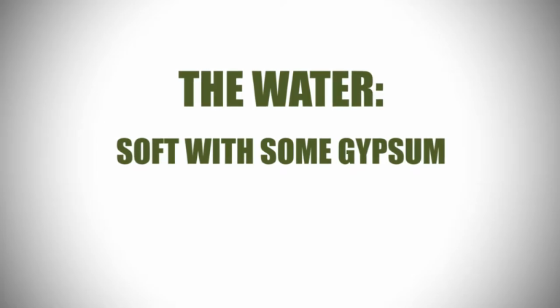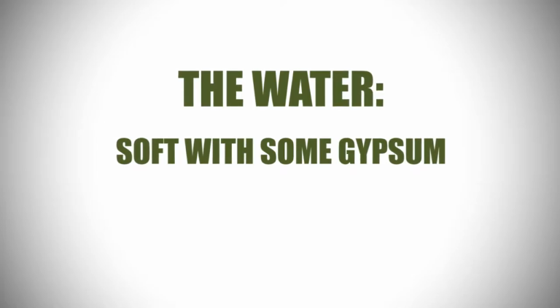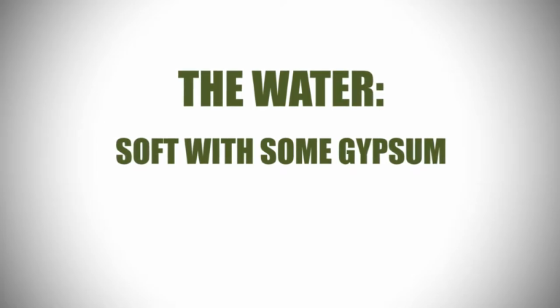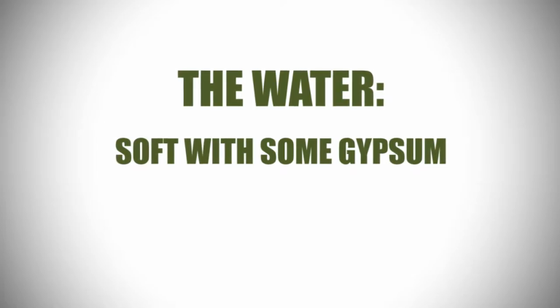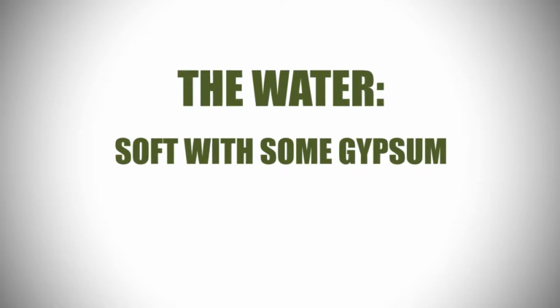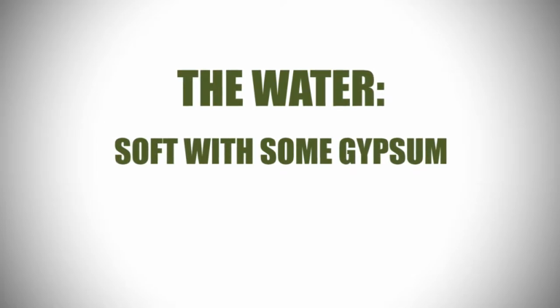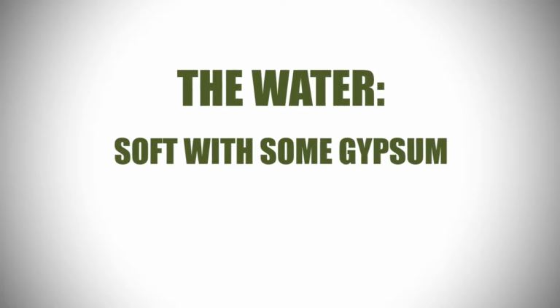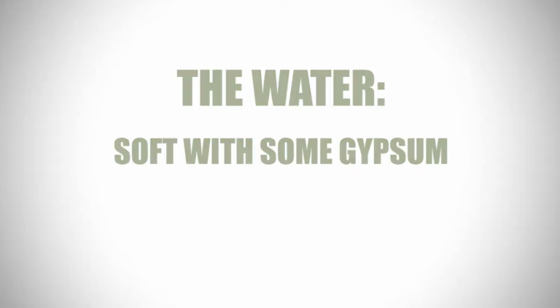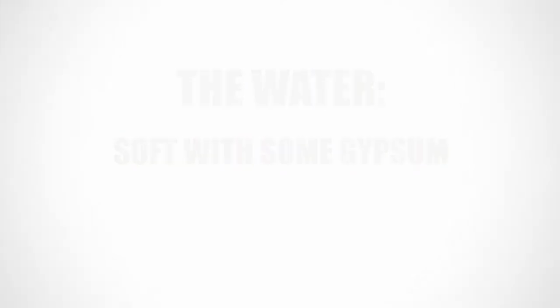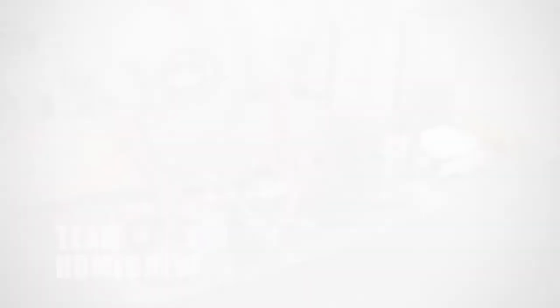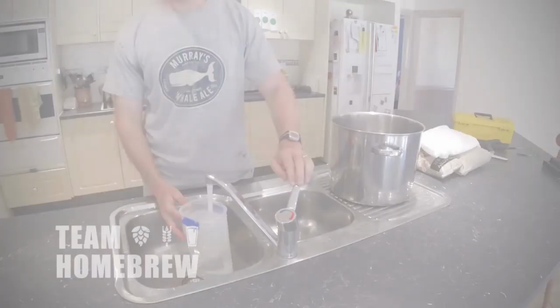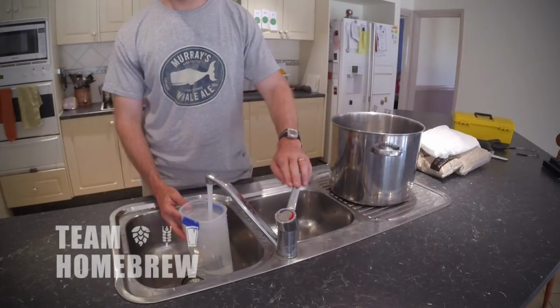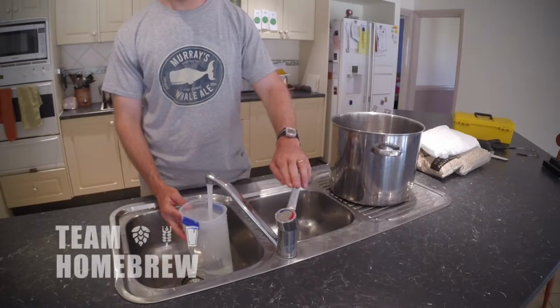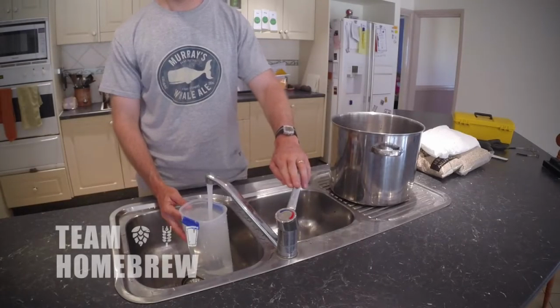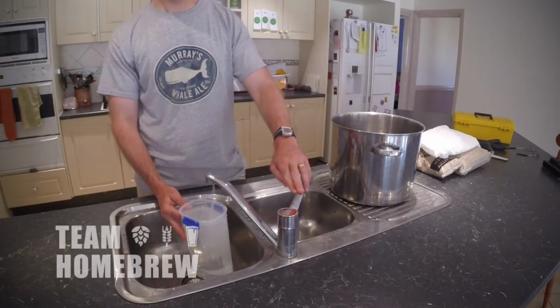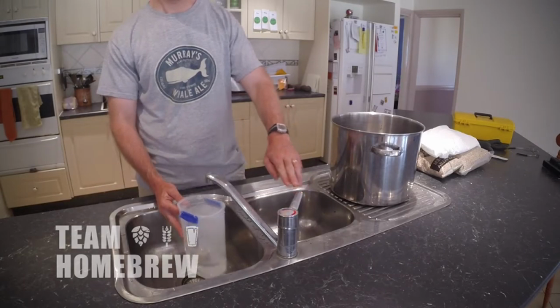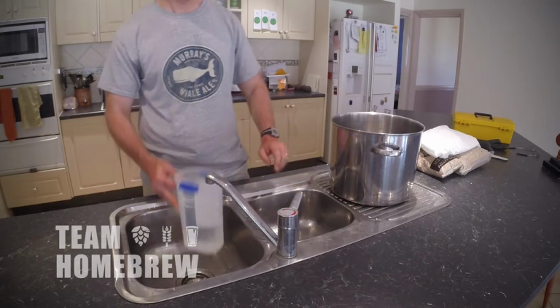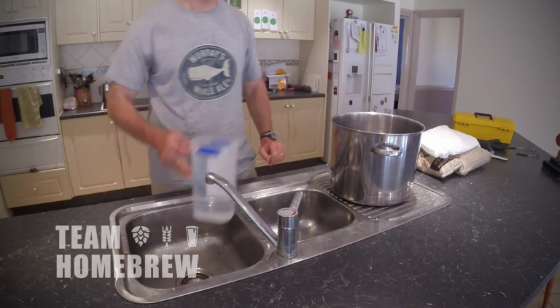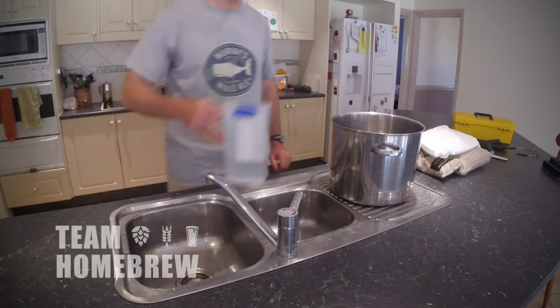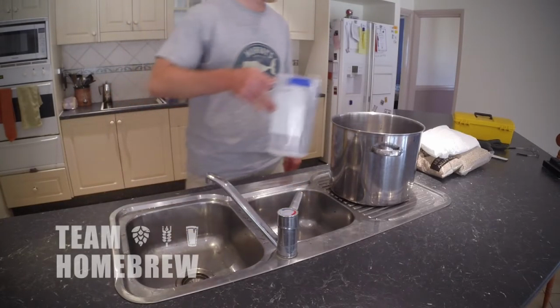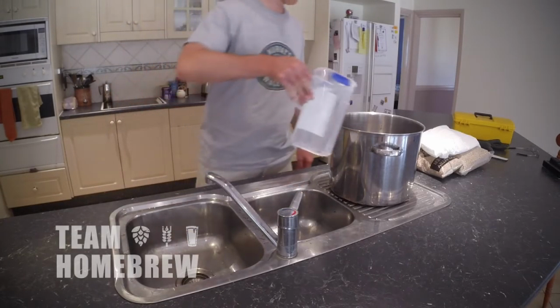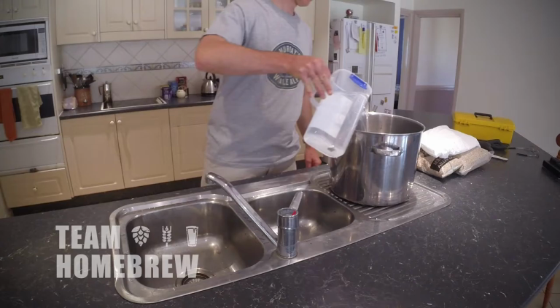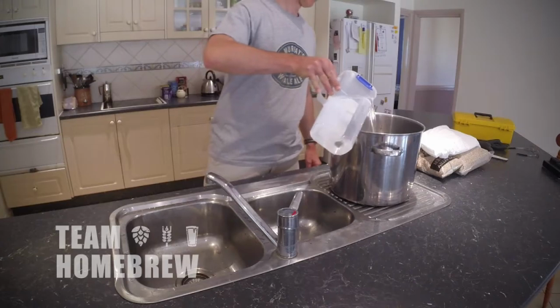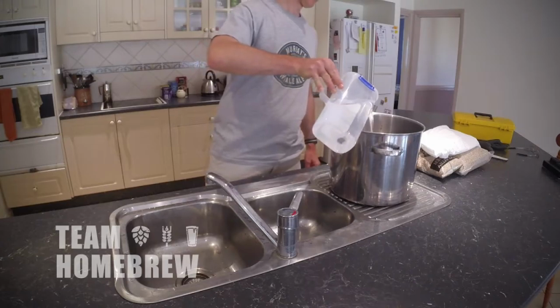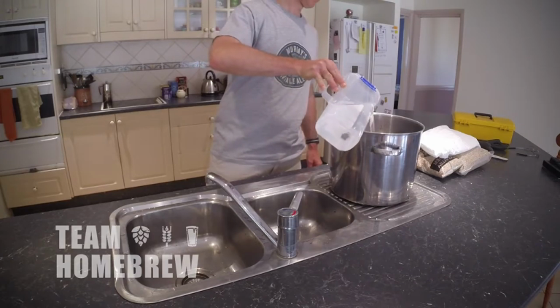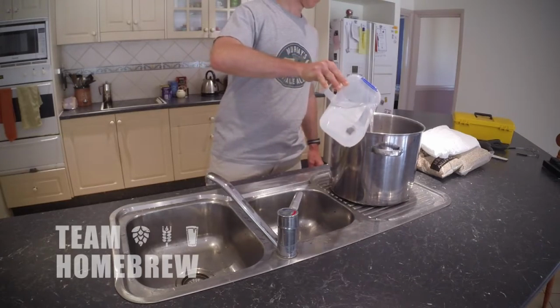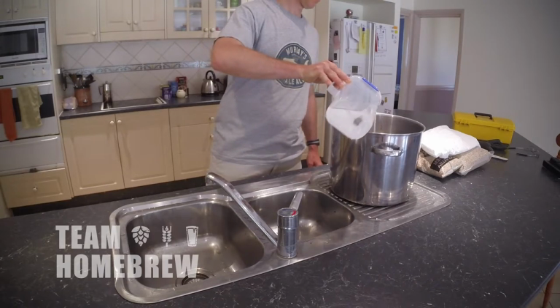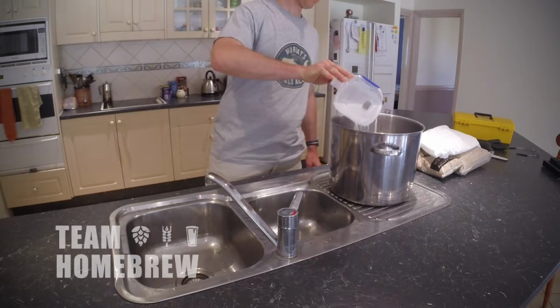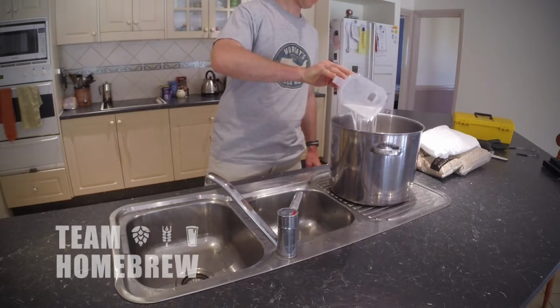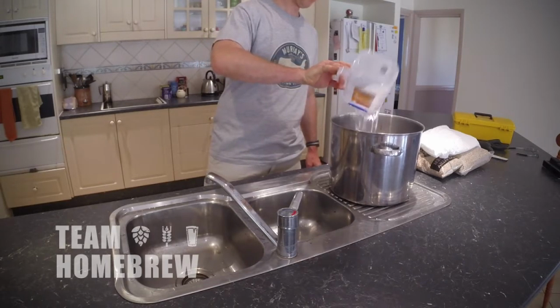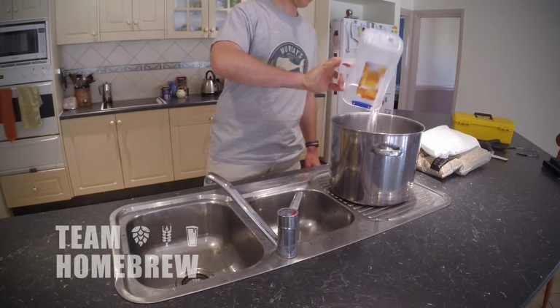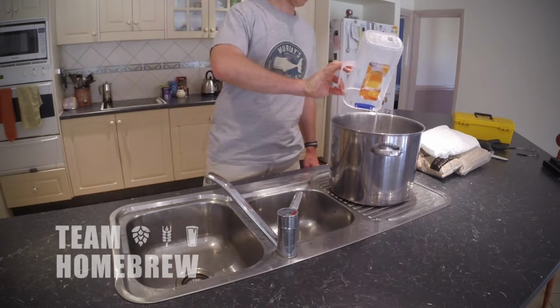It's not a bad idea to have a pound of dry malt extract in the cupboard as well, just in case you don't hit your pre-boil gravity — you can add it into the brew pot.